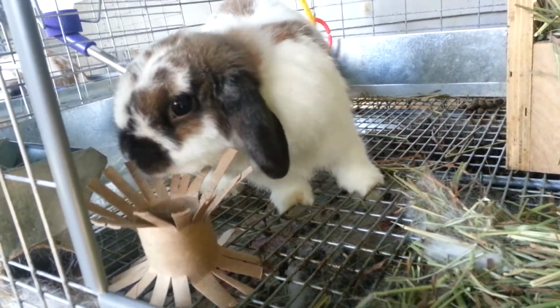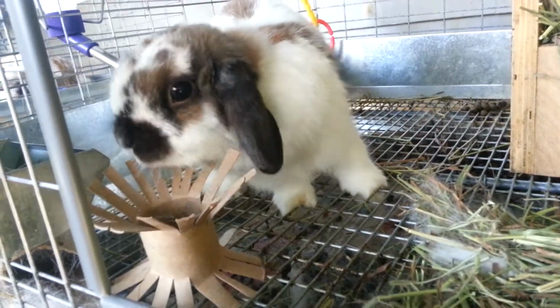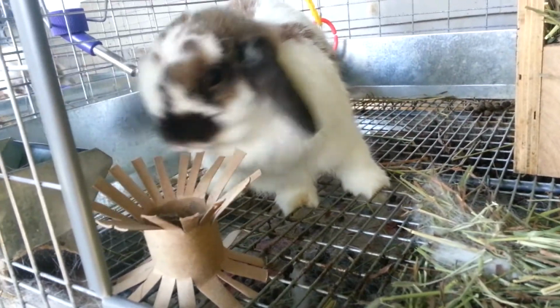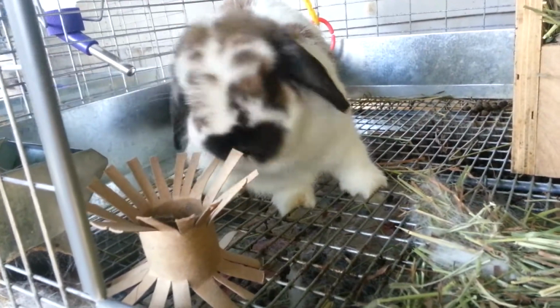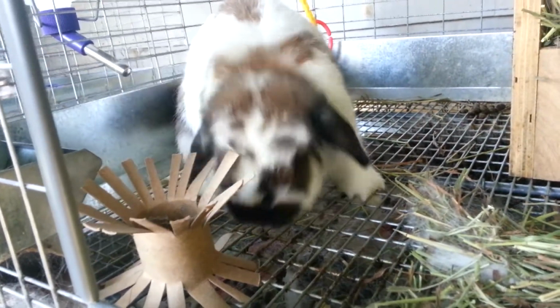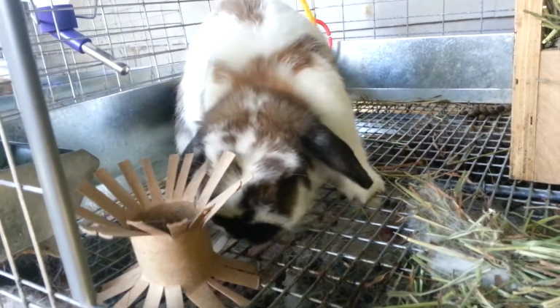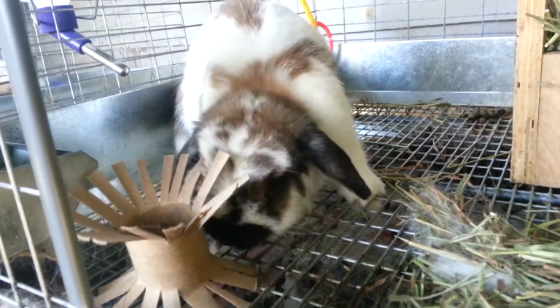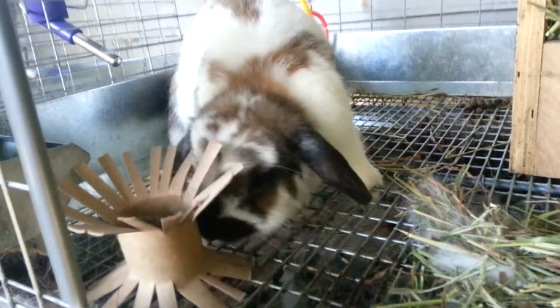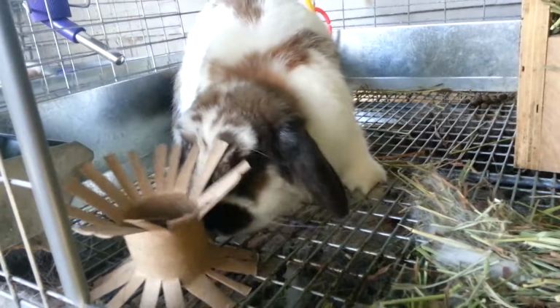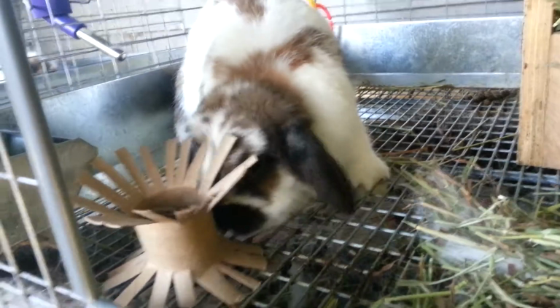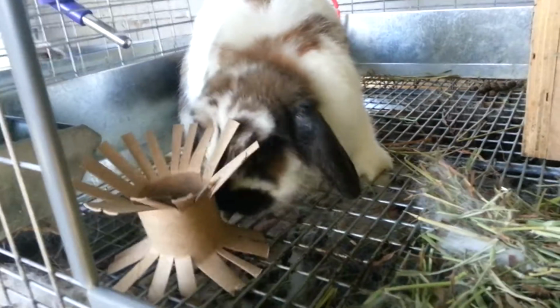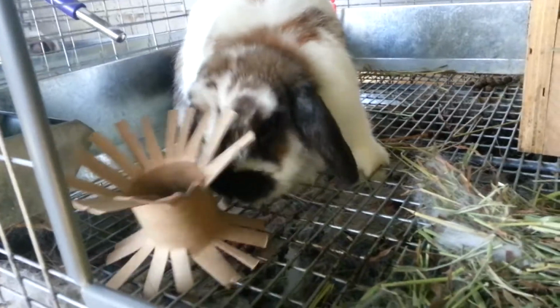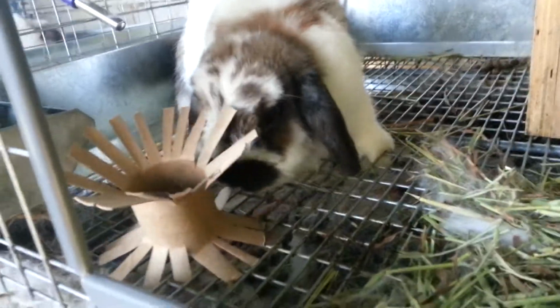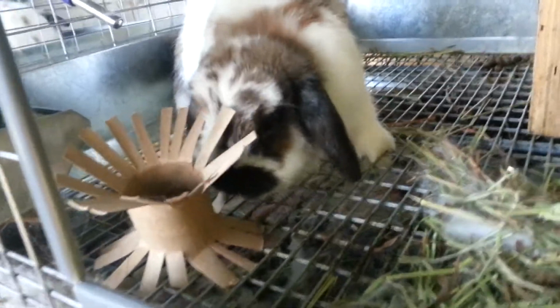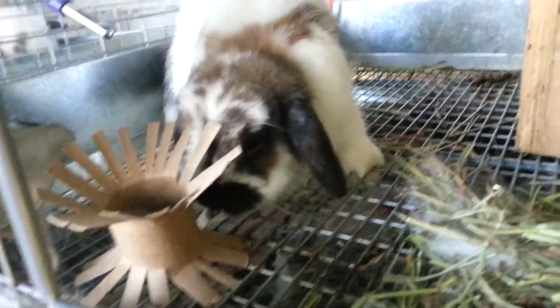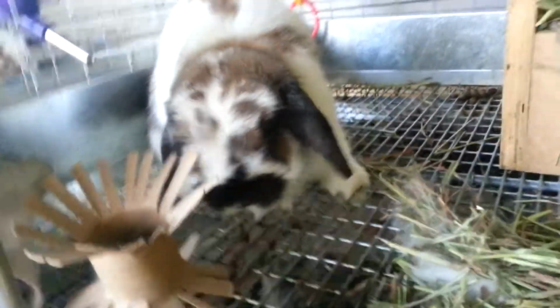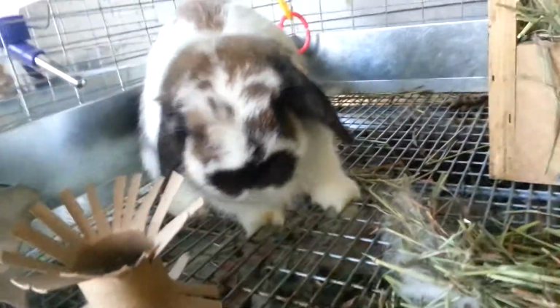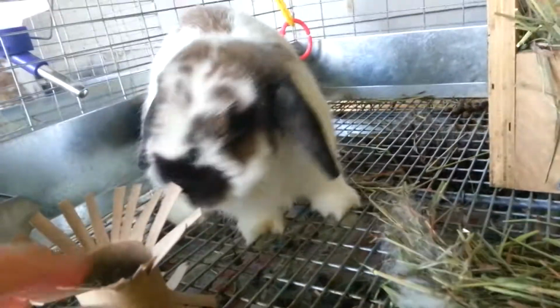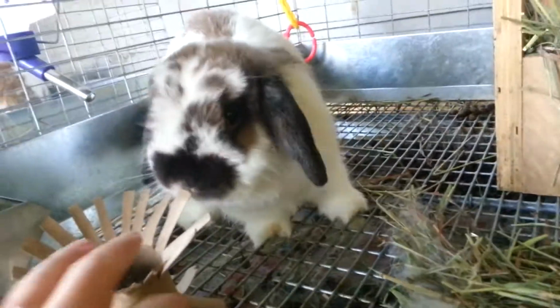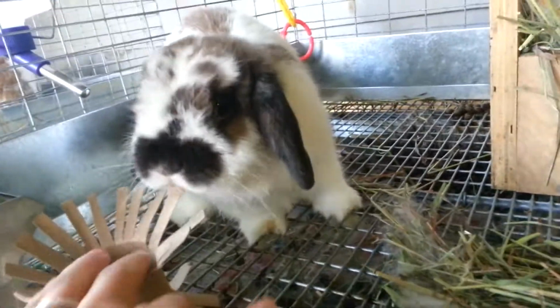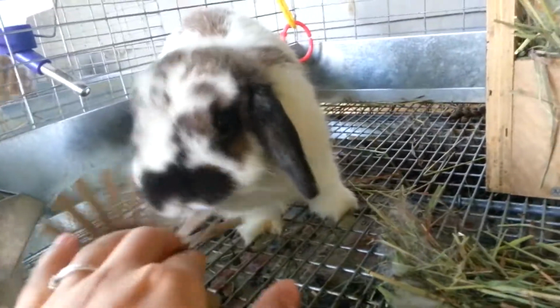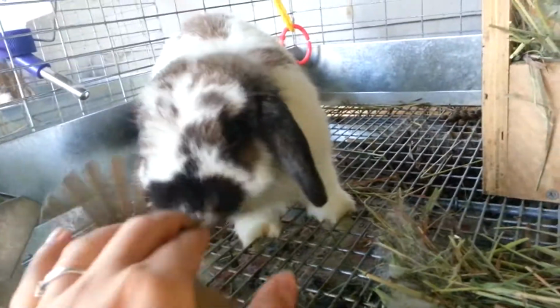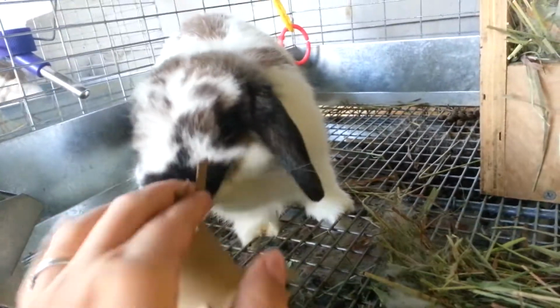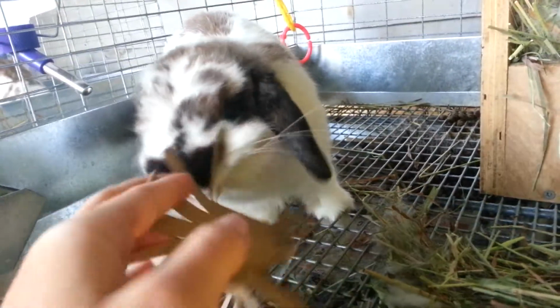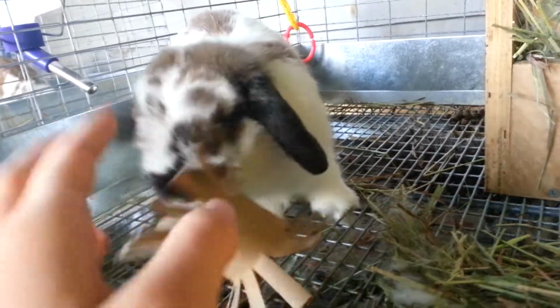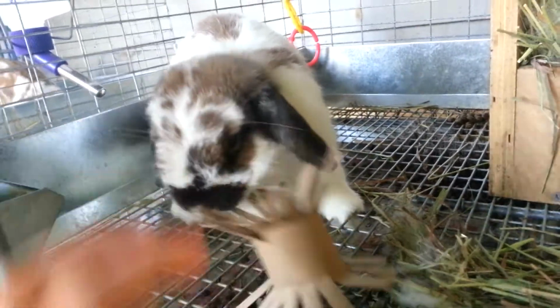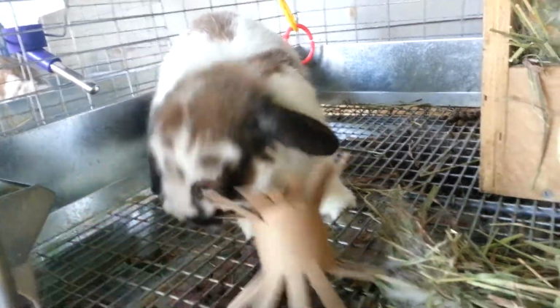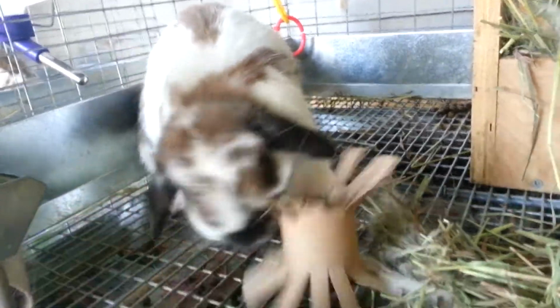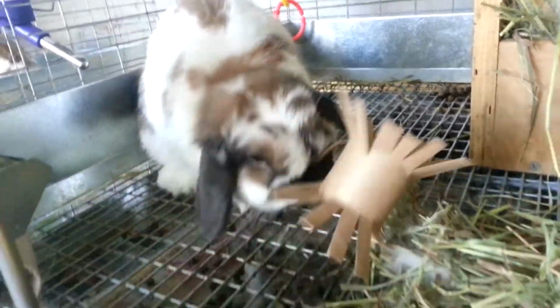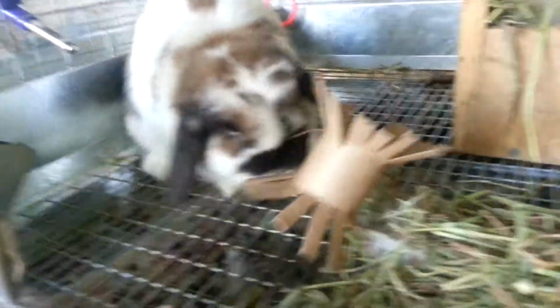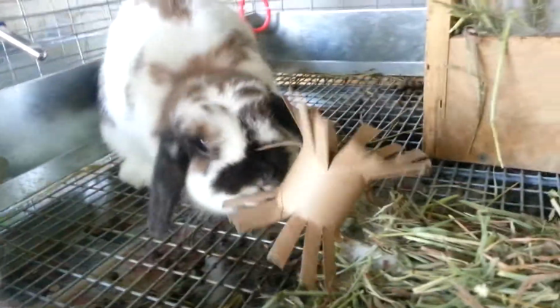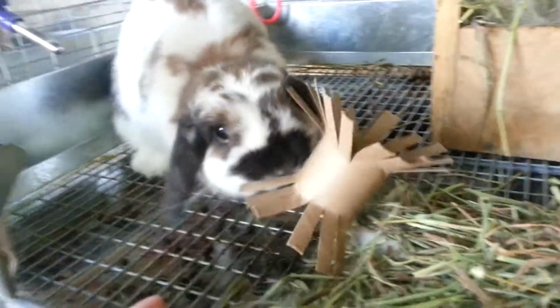It either makes them super angry or super happy. I think they get really irritated with them, but they love them.